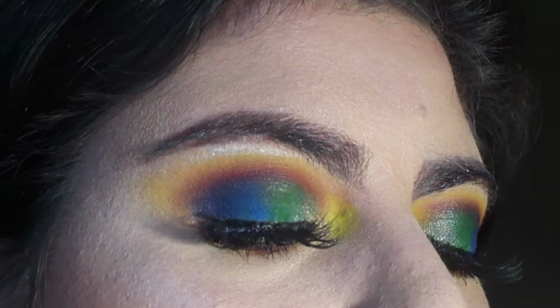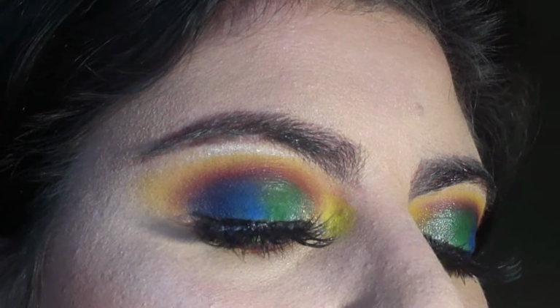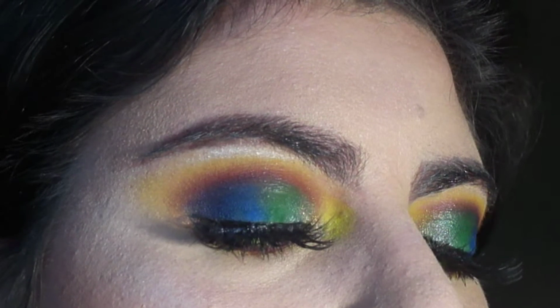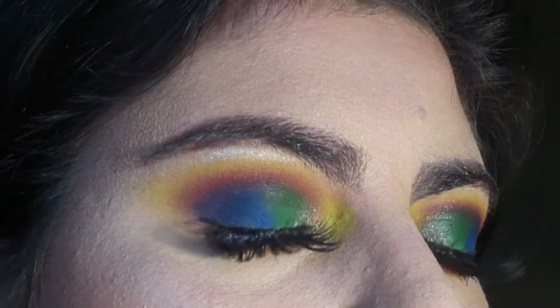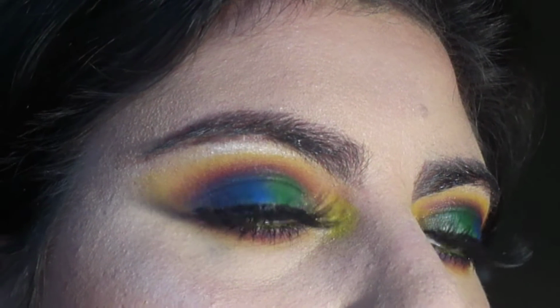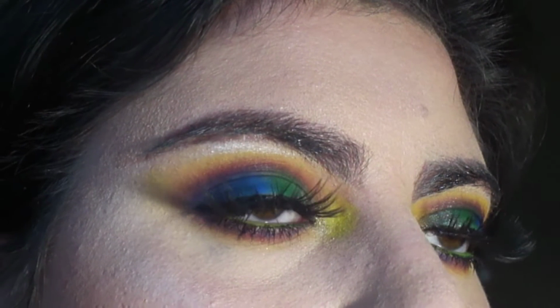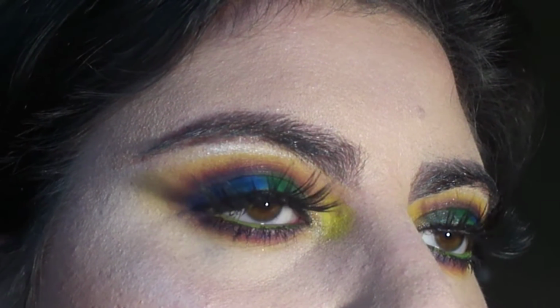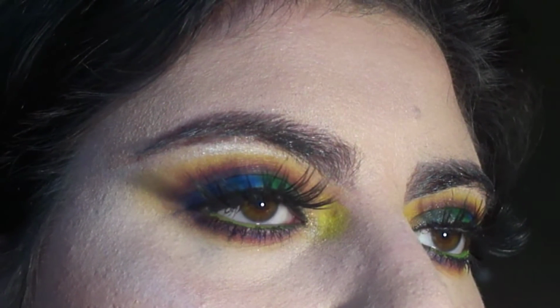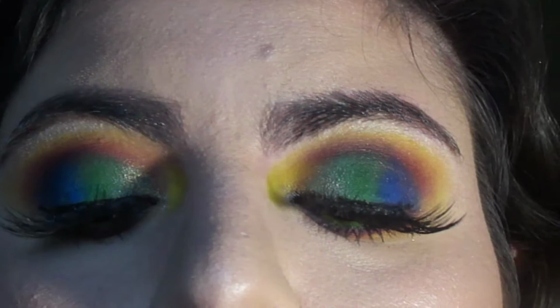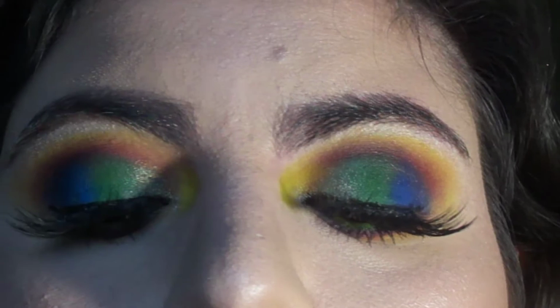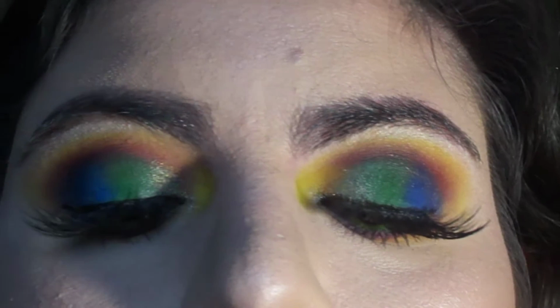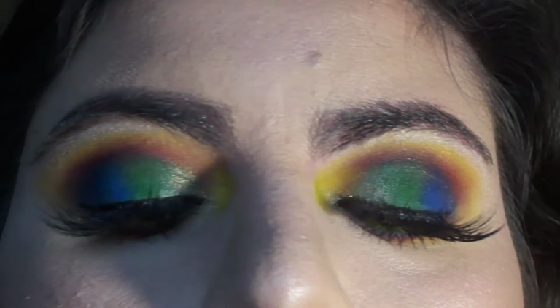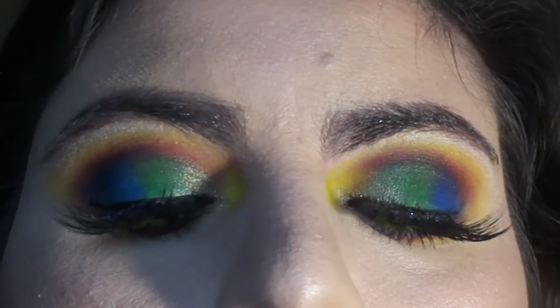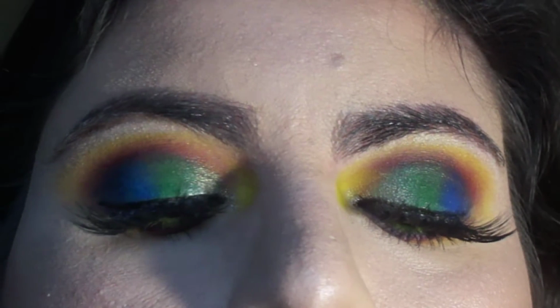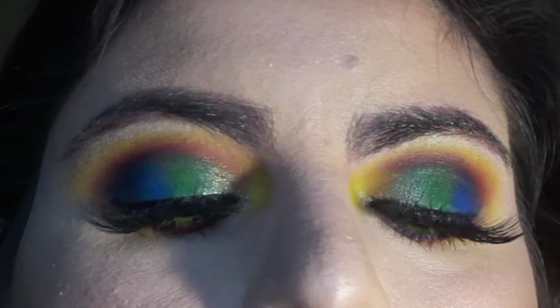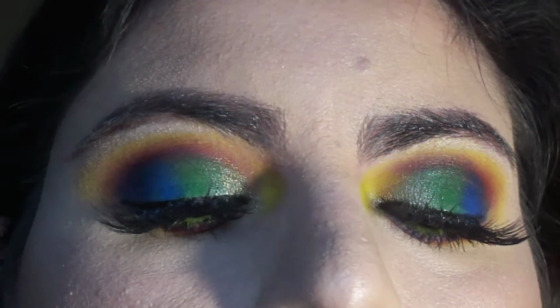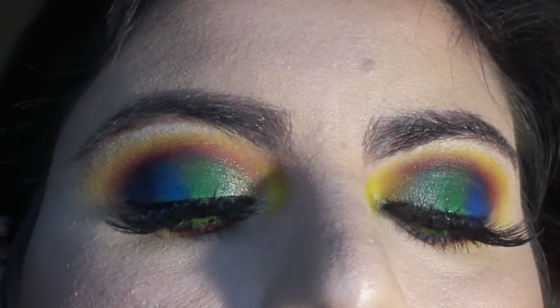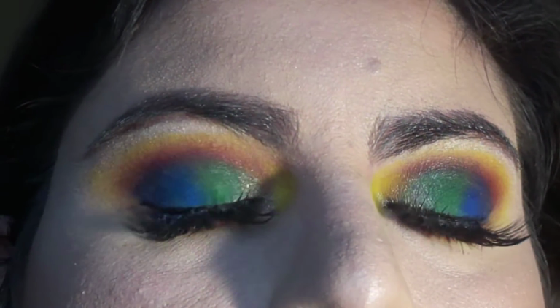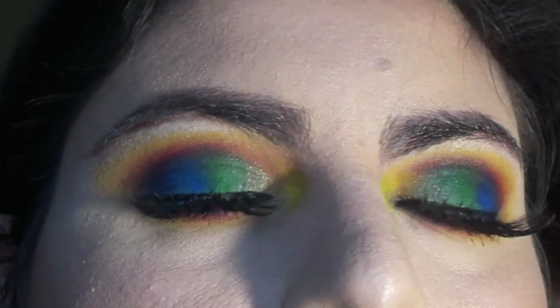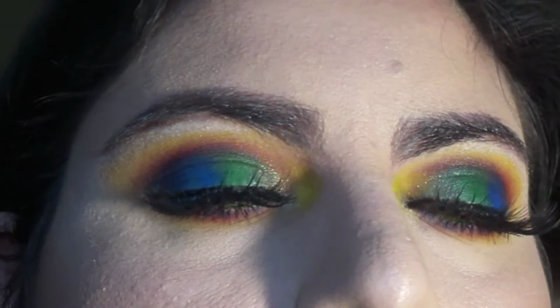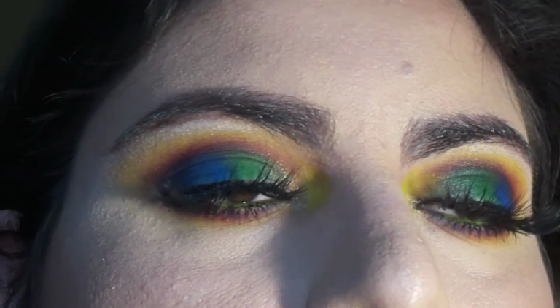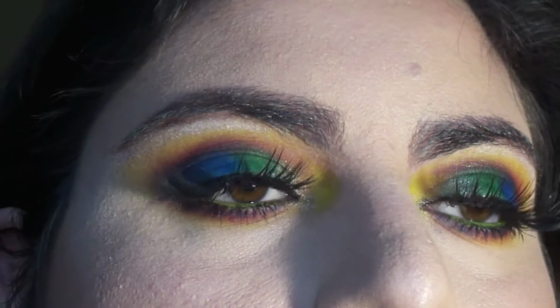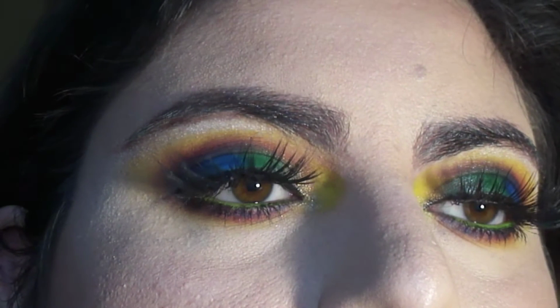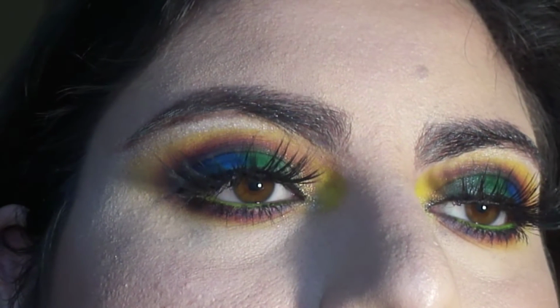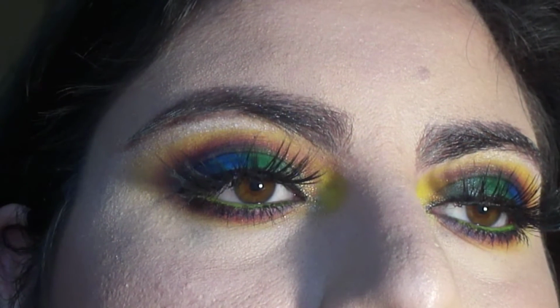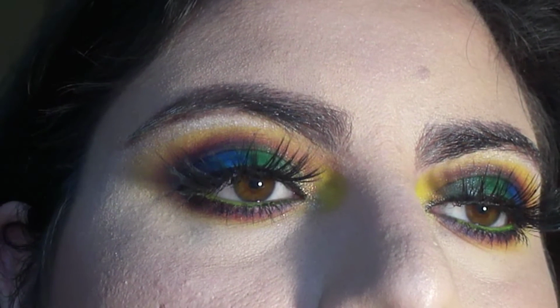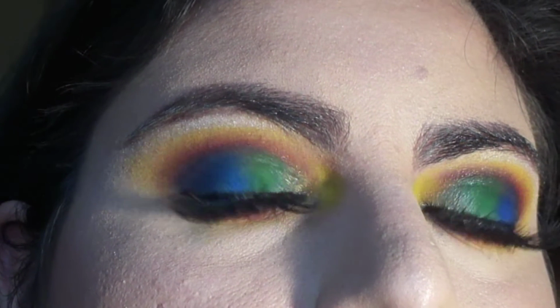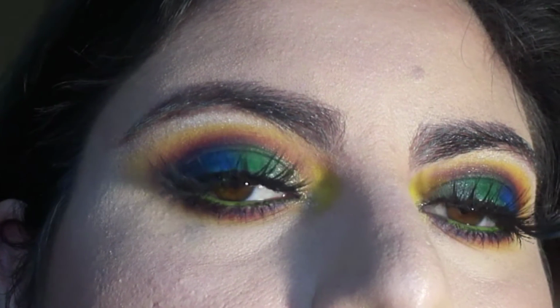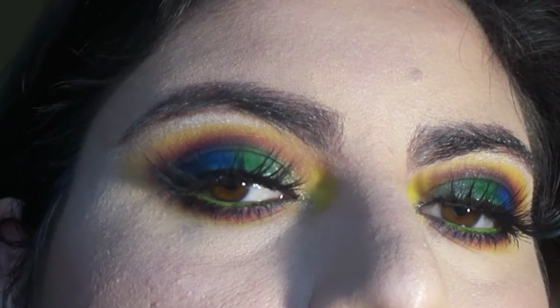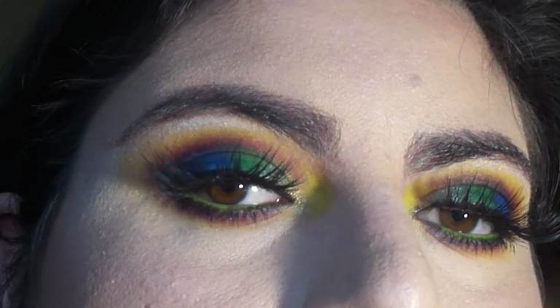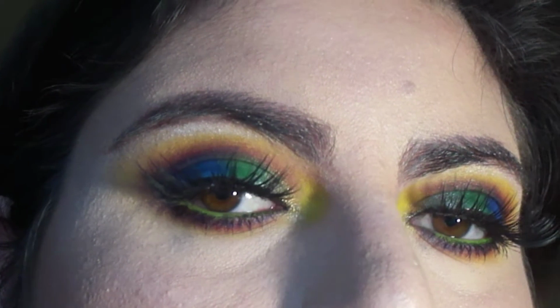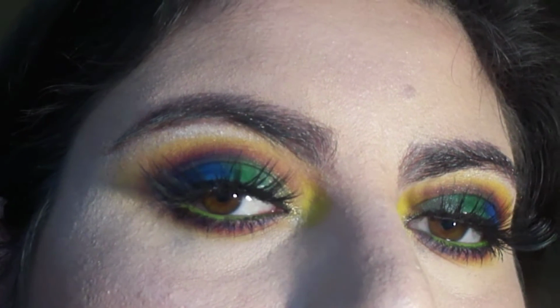Hello everyone, I hope you are doing well. Today I will show you how I created this colorful eyeshadow look, so I hope you enjoy.